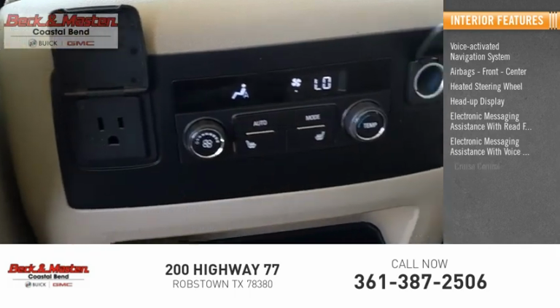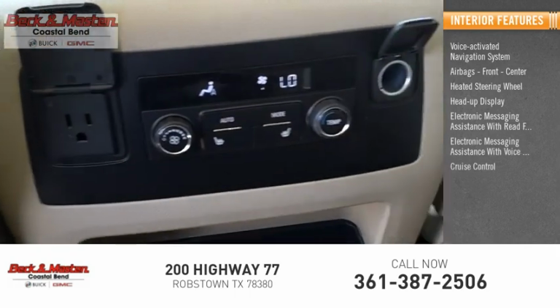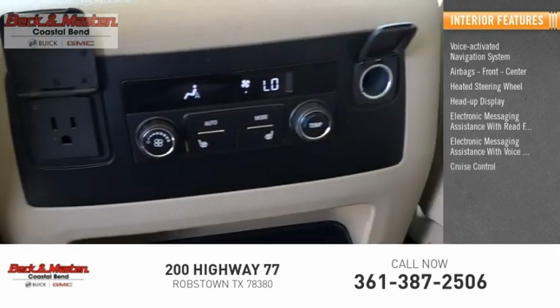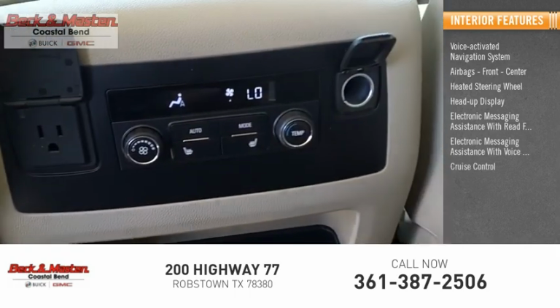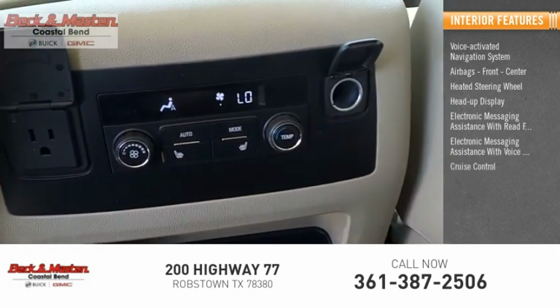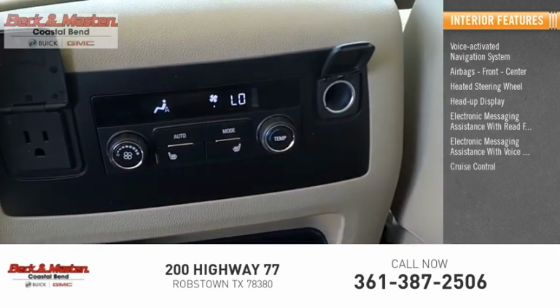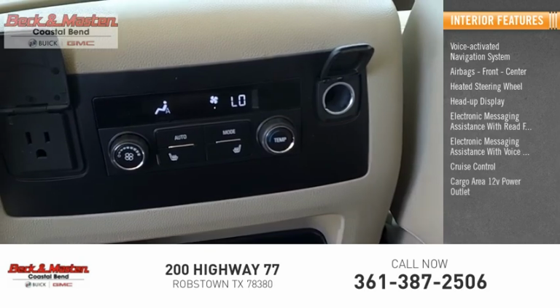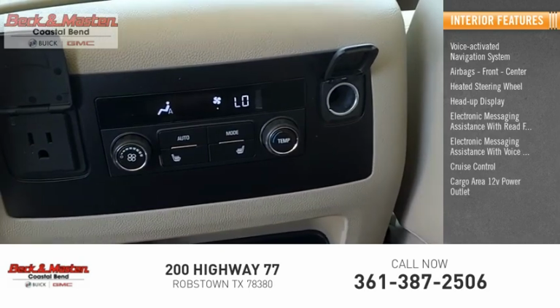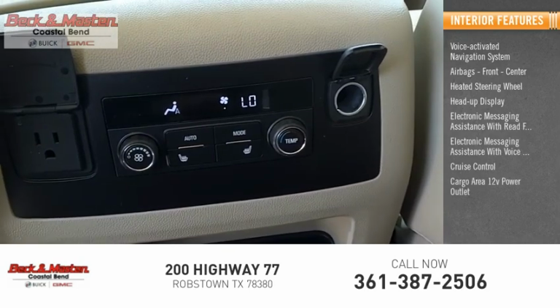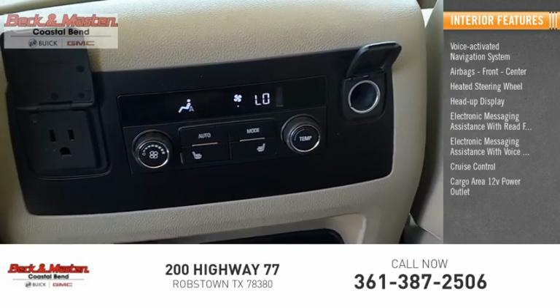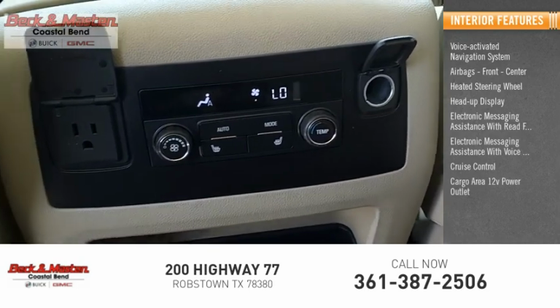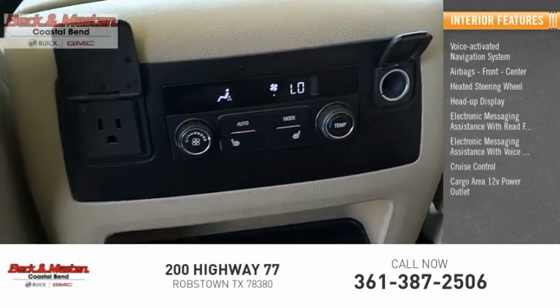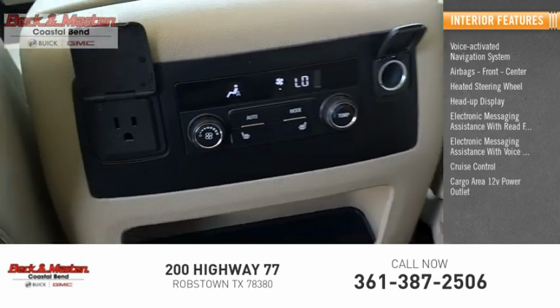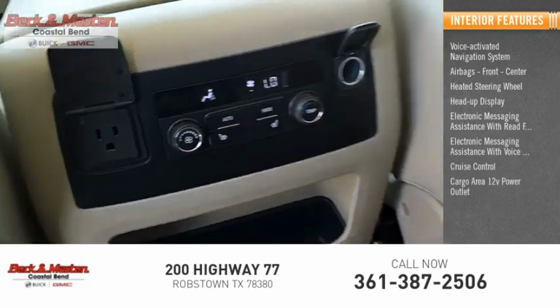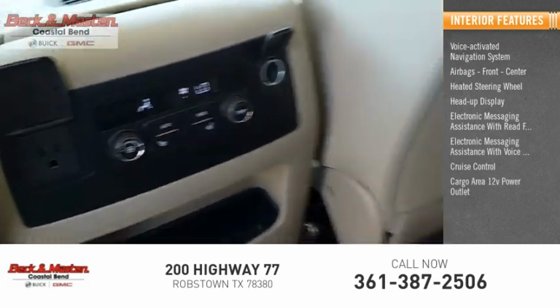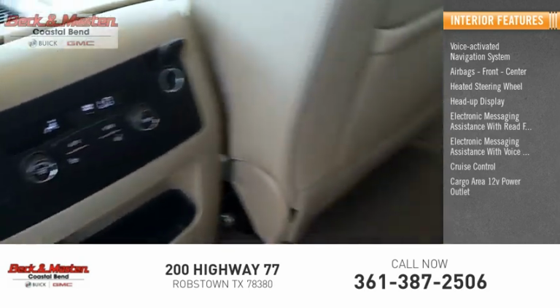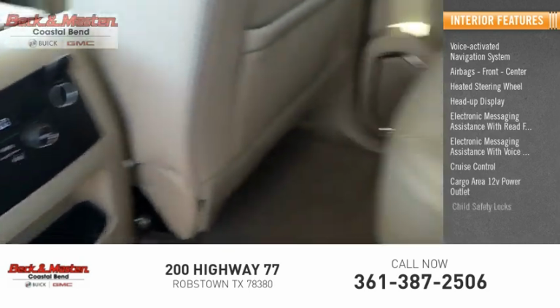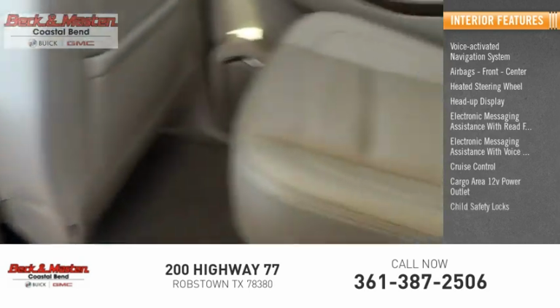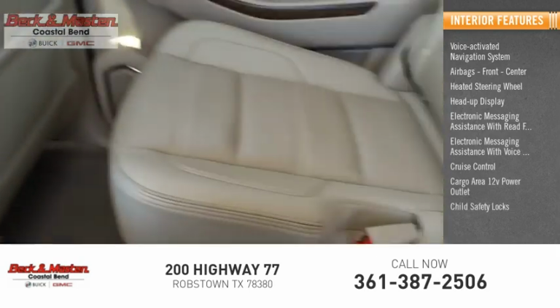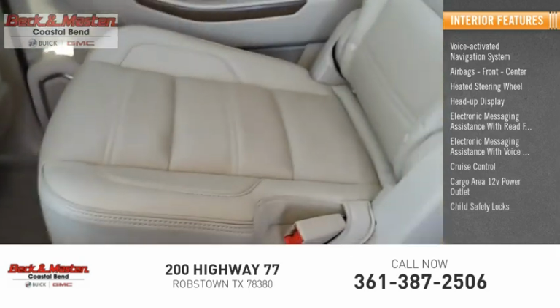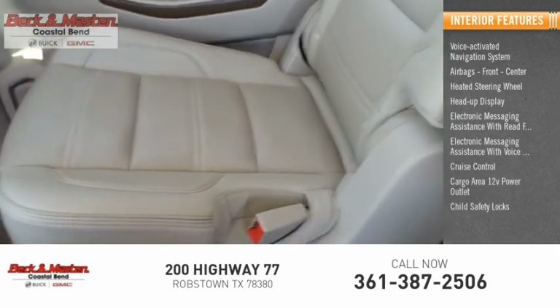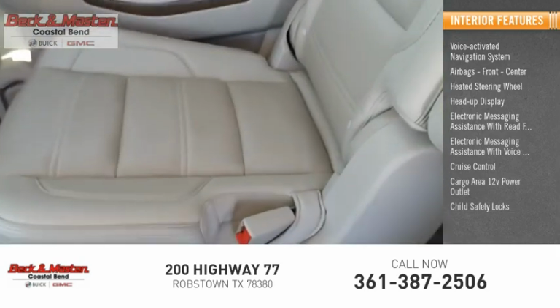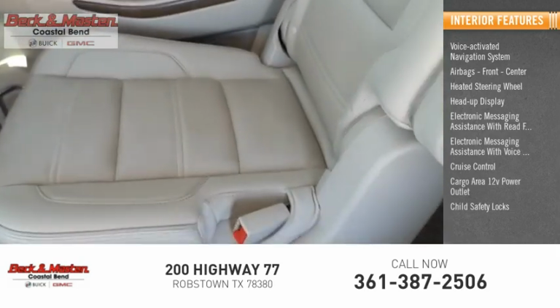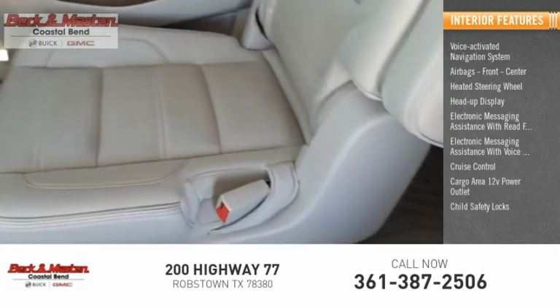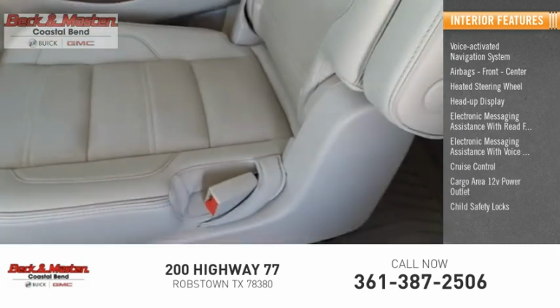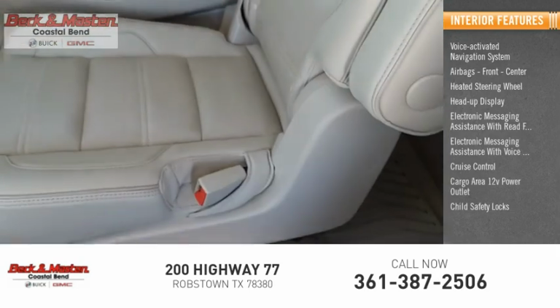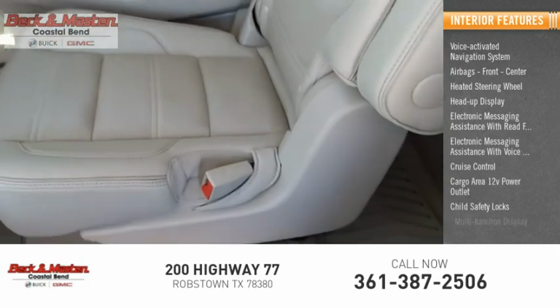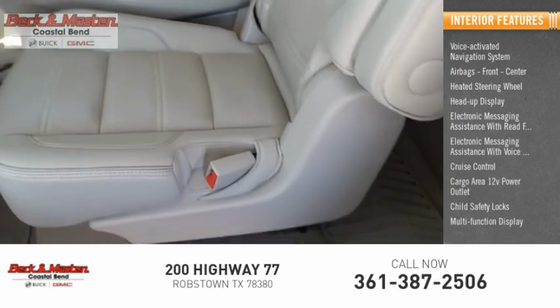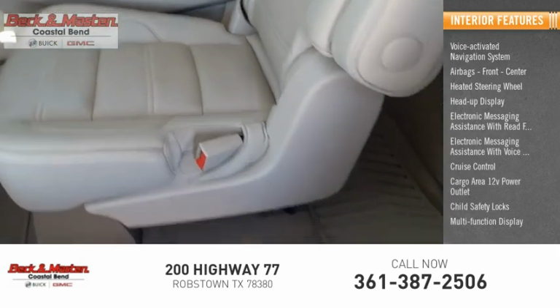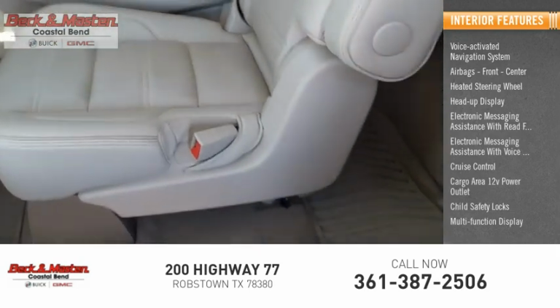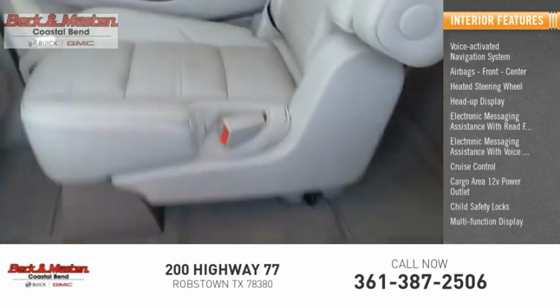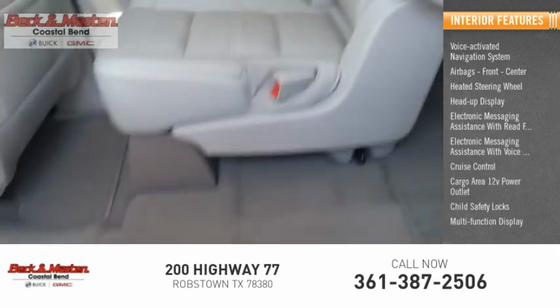Cruise control, cargo area 12-volt power outlet, child safety locks, and multi-function display.